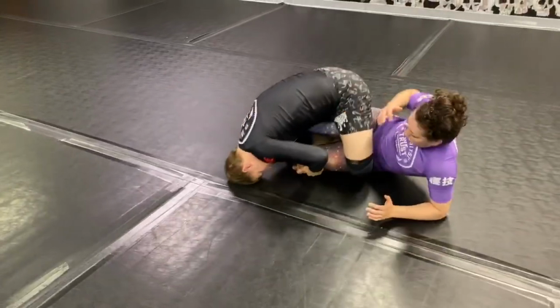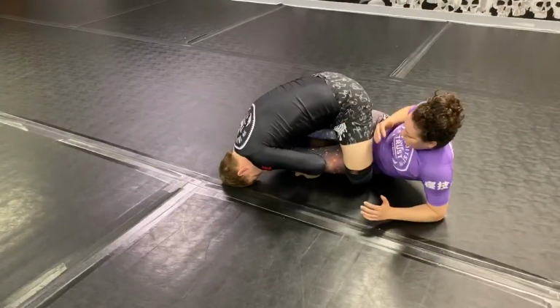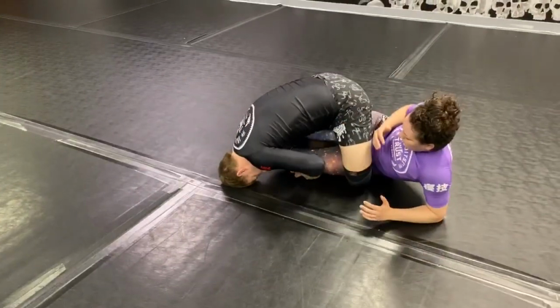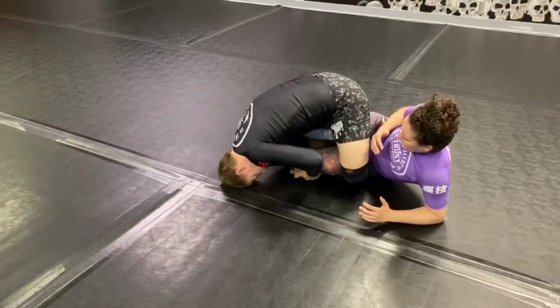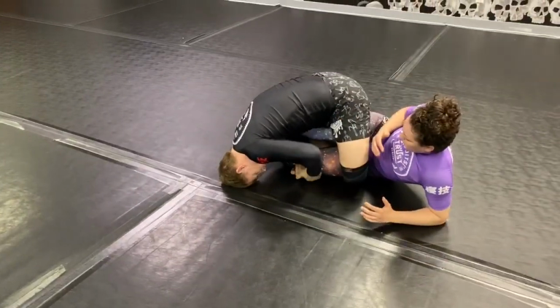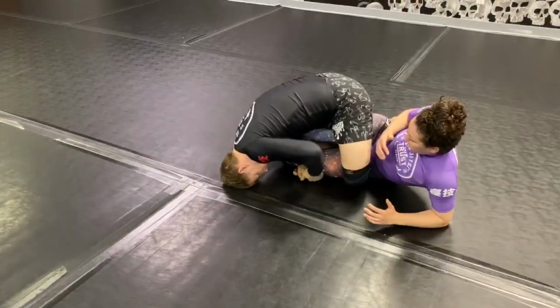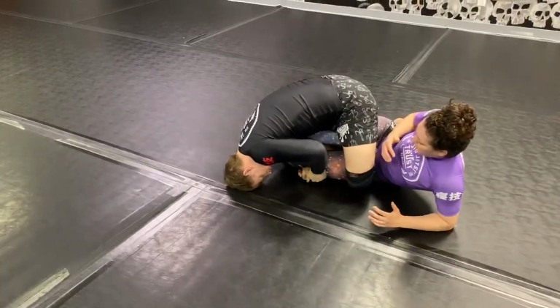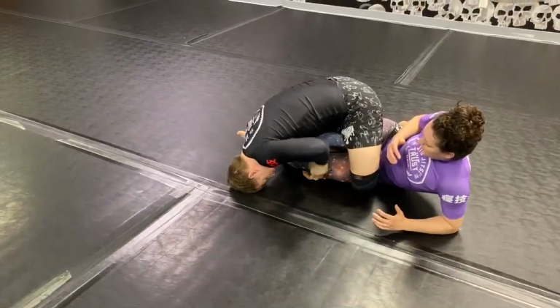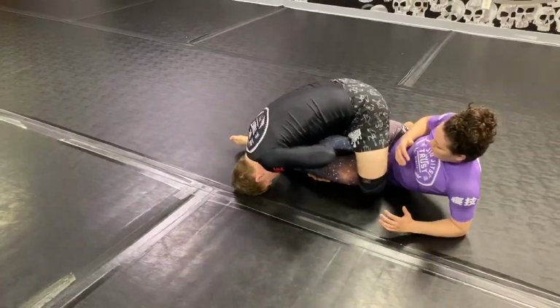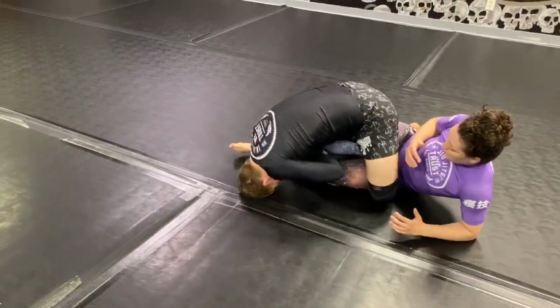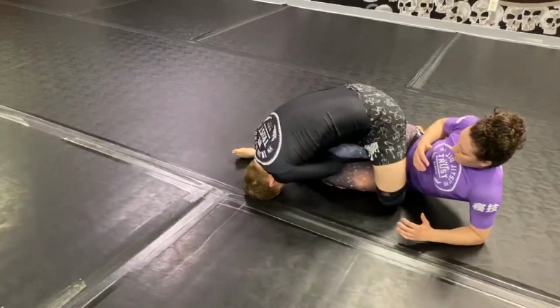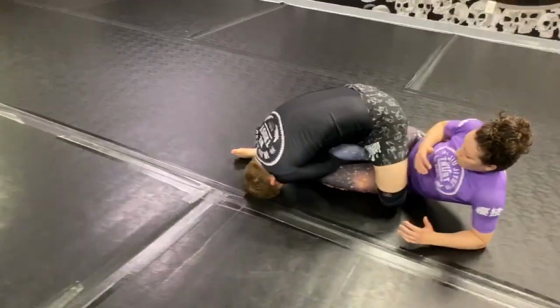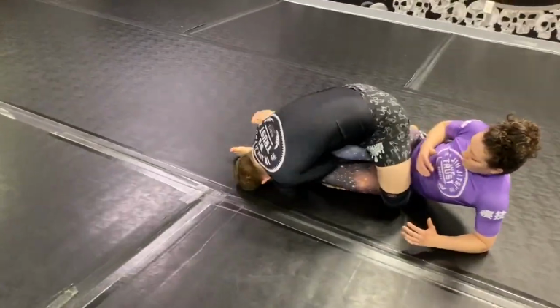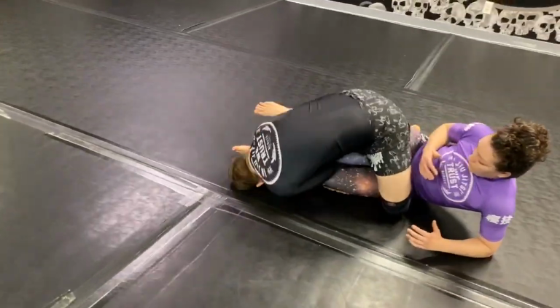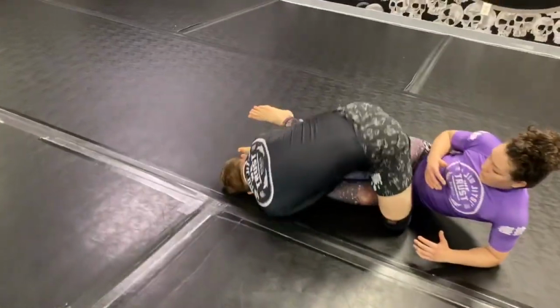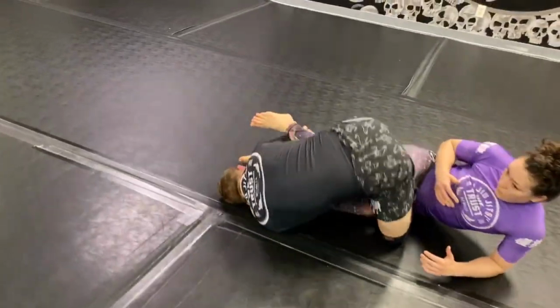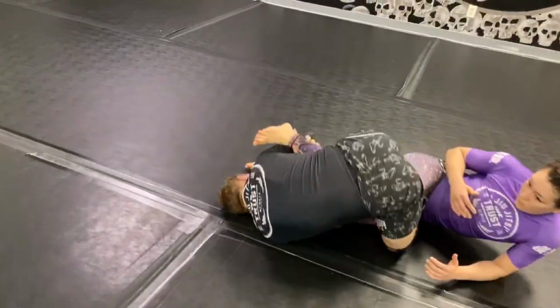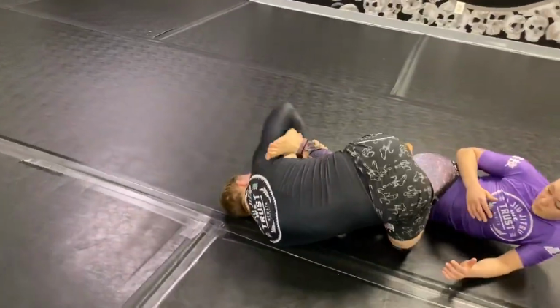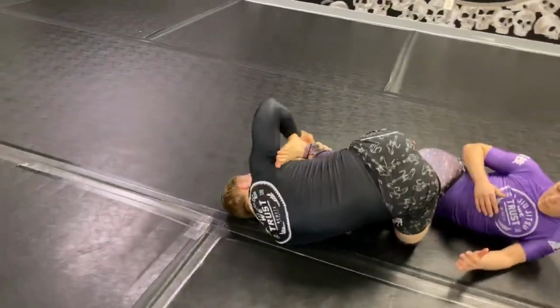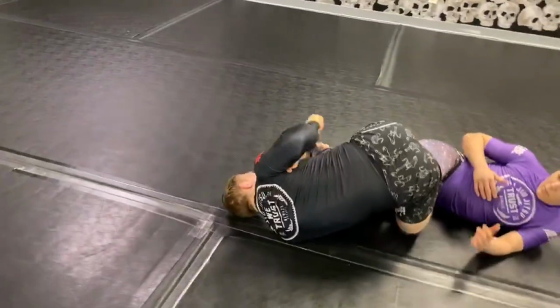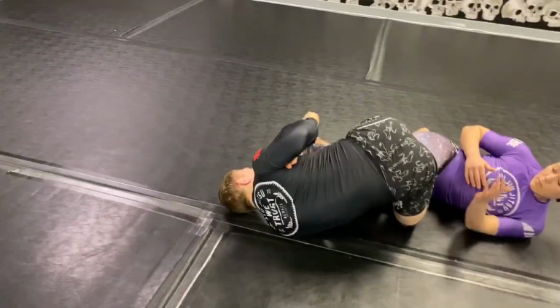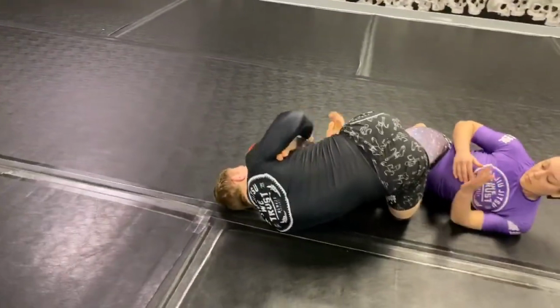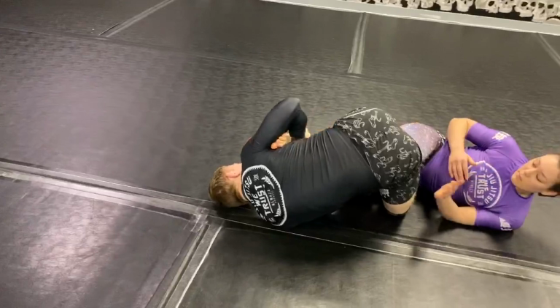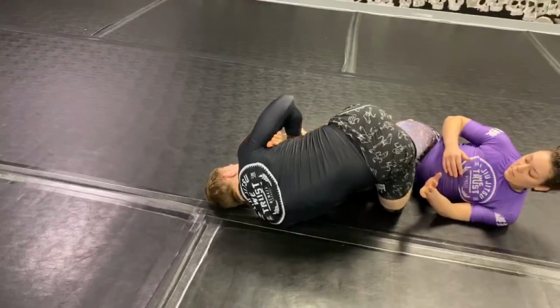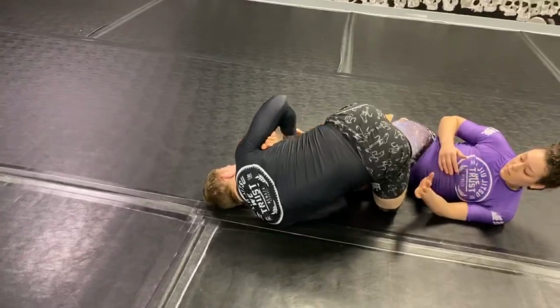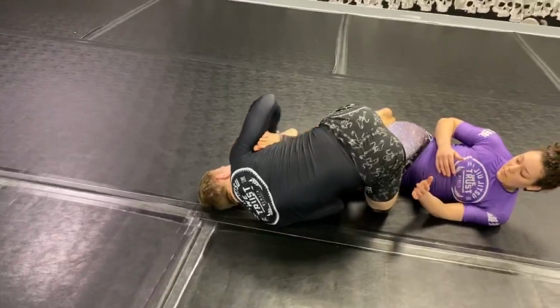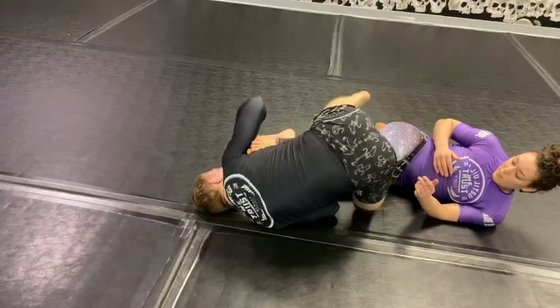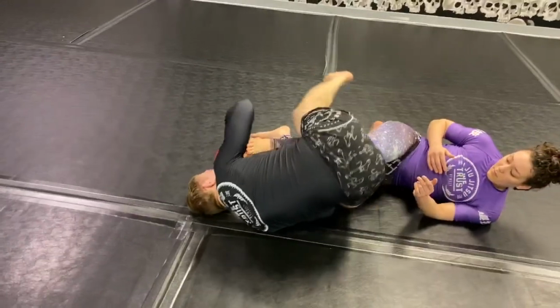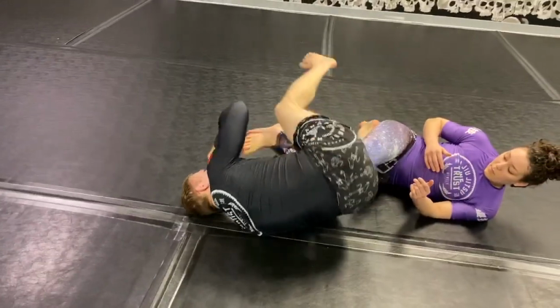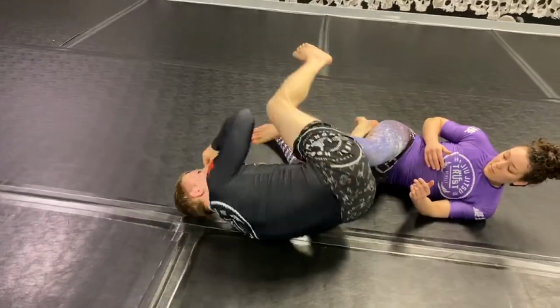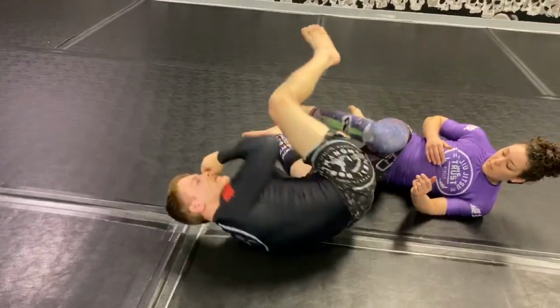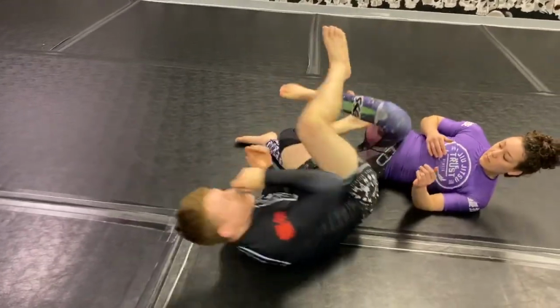You'll be here in the 411, go back to the heel hook, get your heel hook.